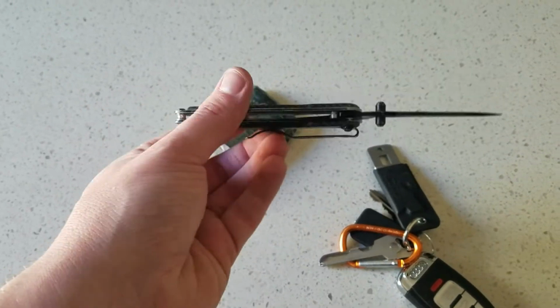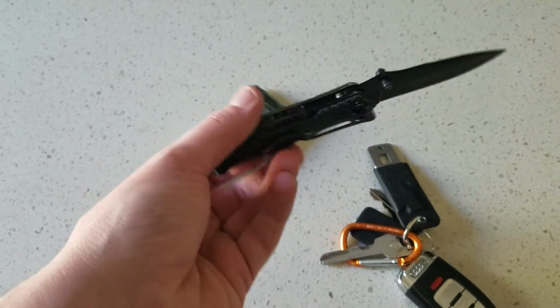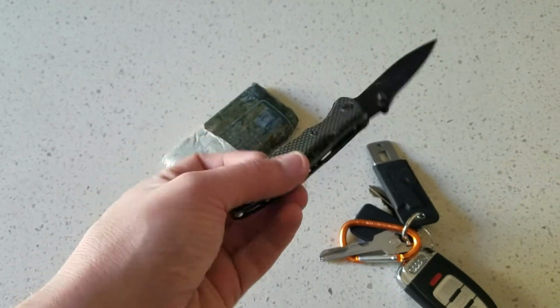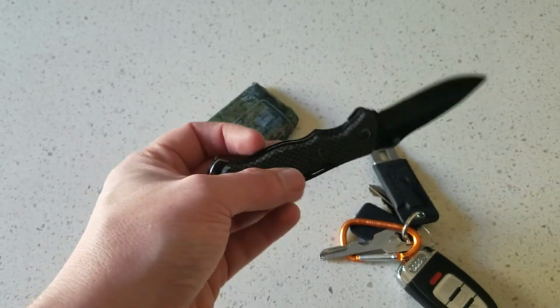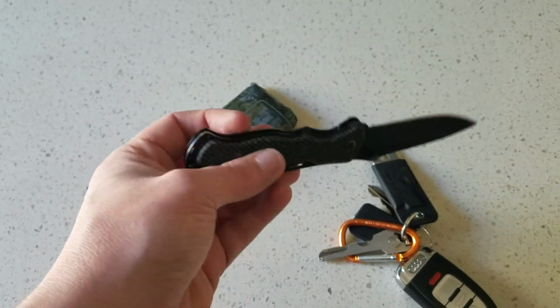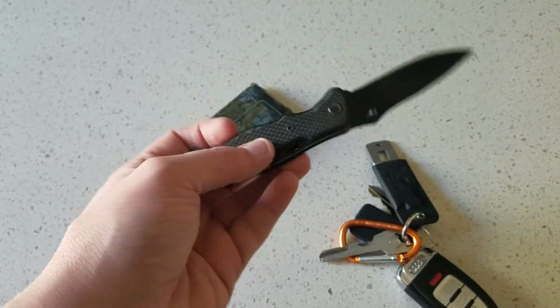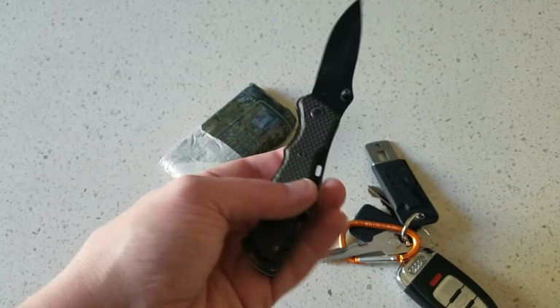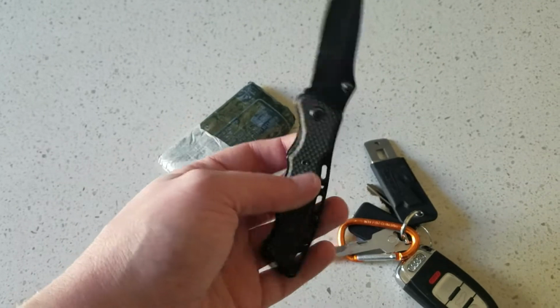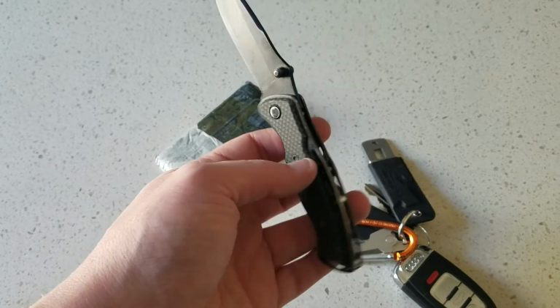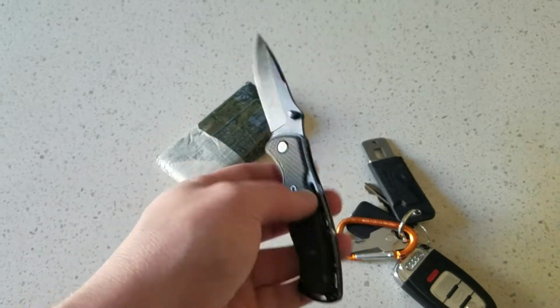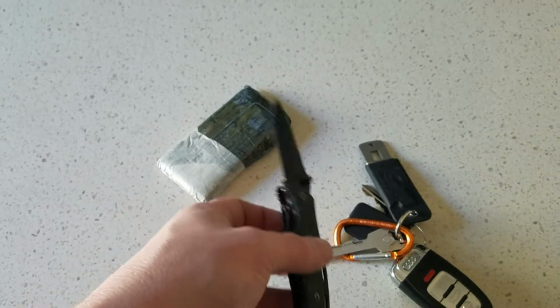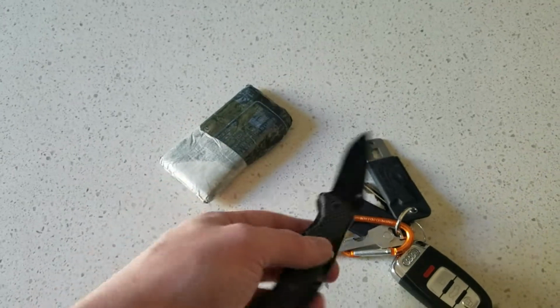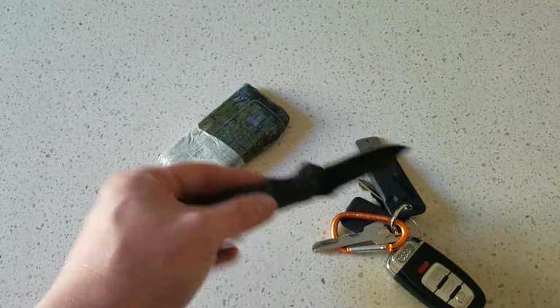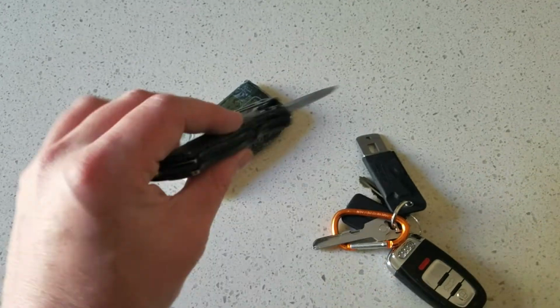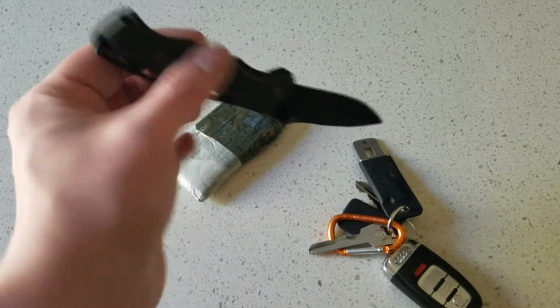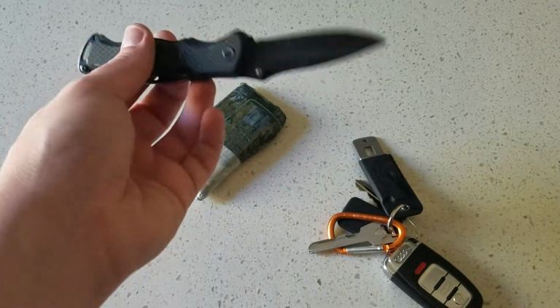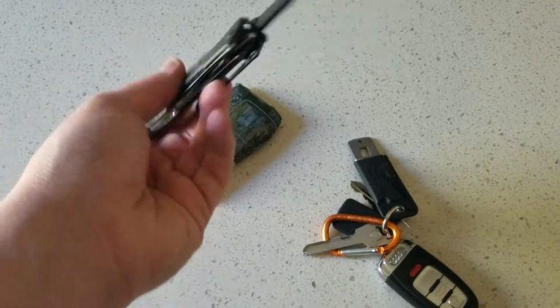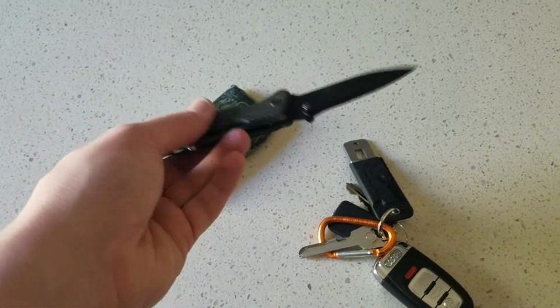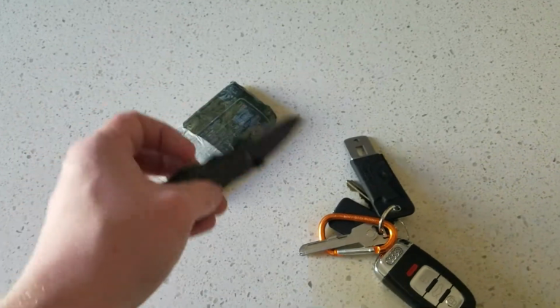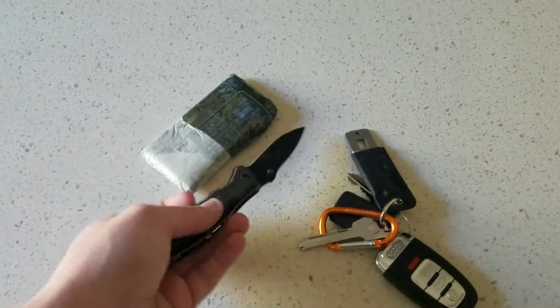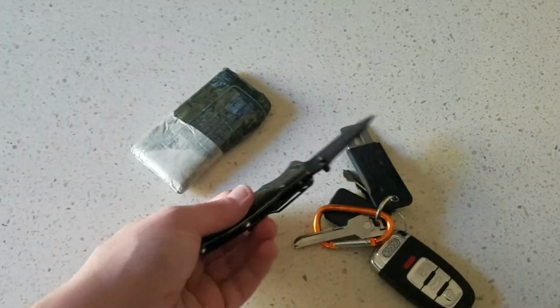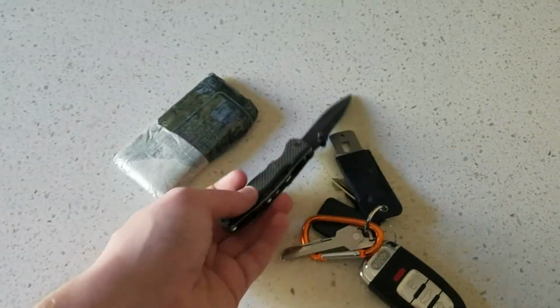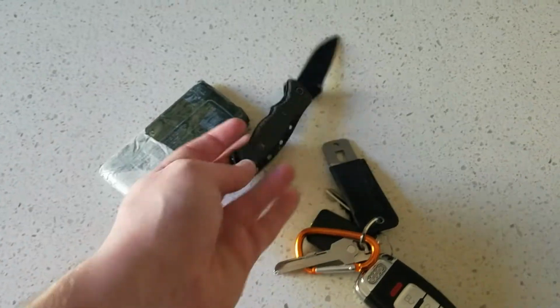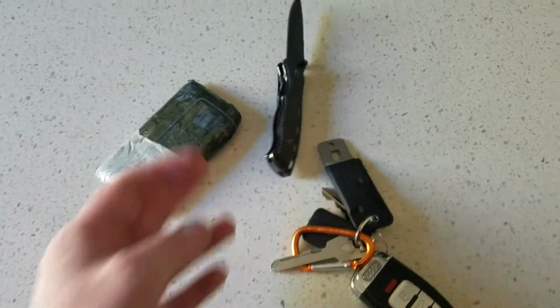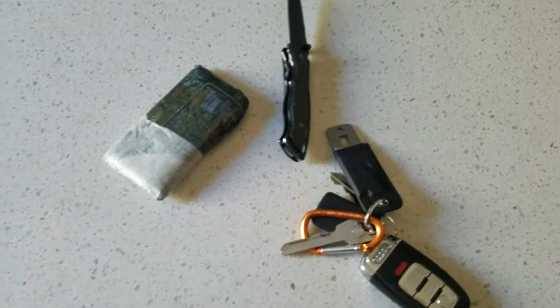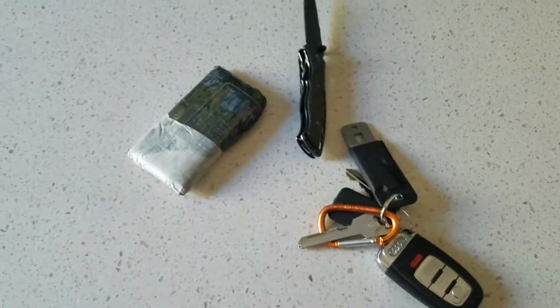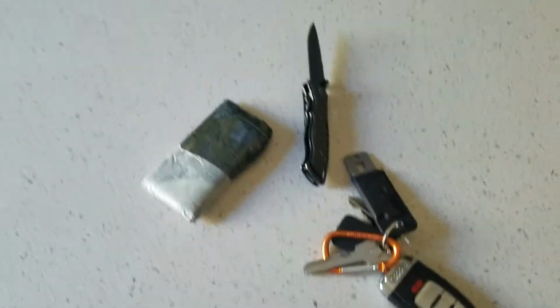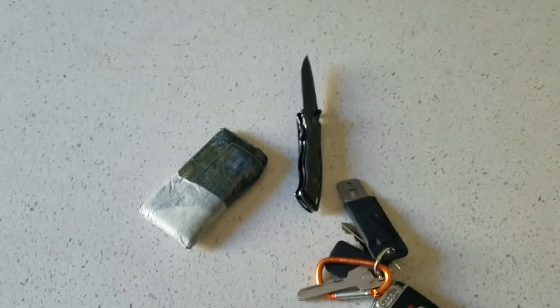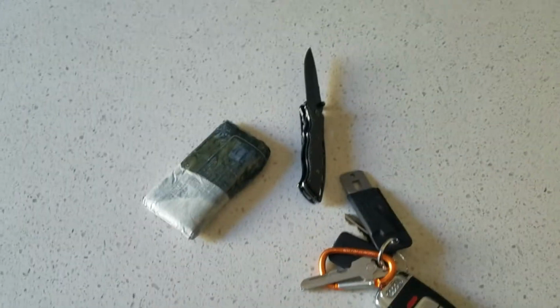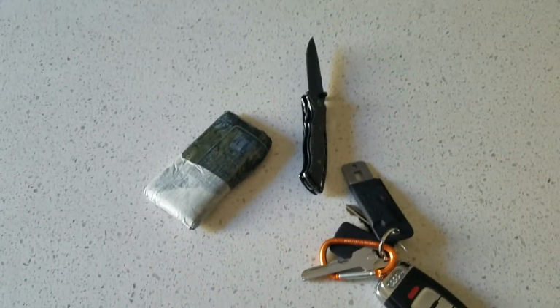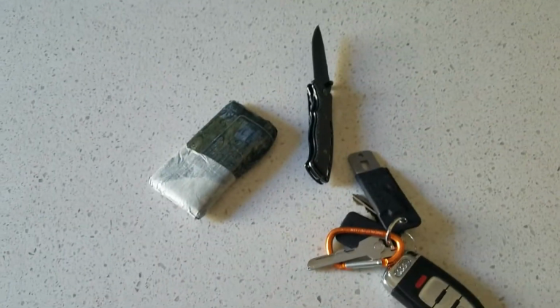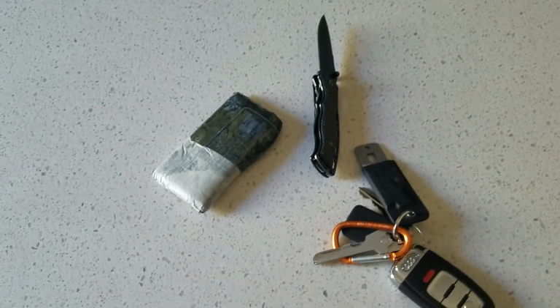Next up is a cheapo Walmart, one of those three or four dollar folding knives. I use this mainly to open boxes and cut rope, whatever.